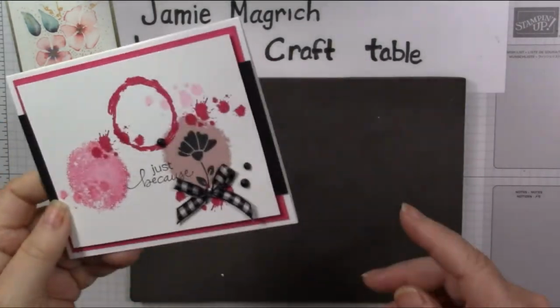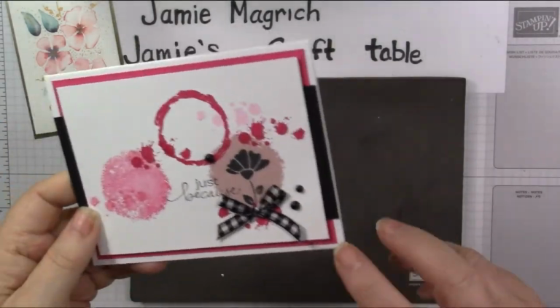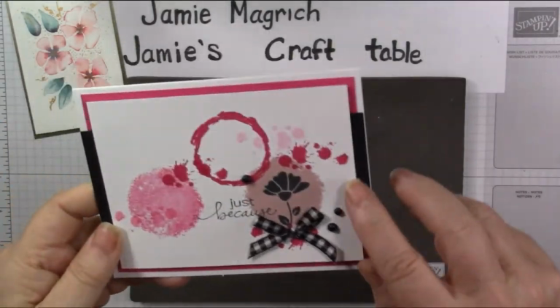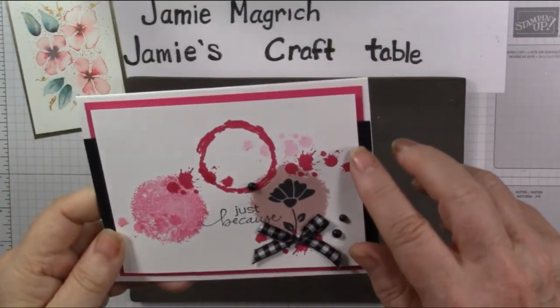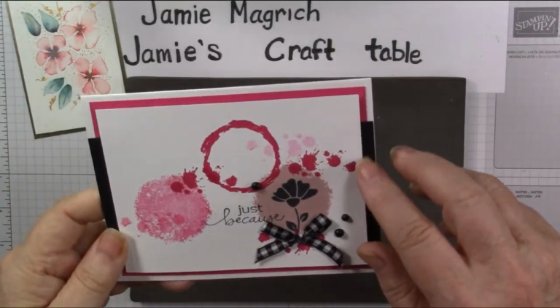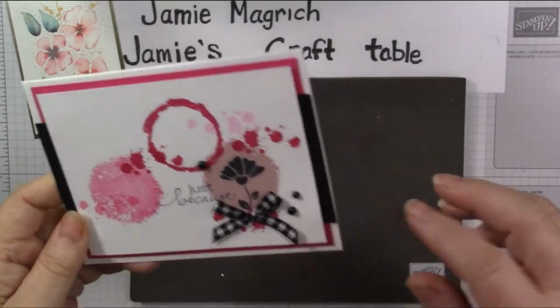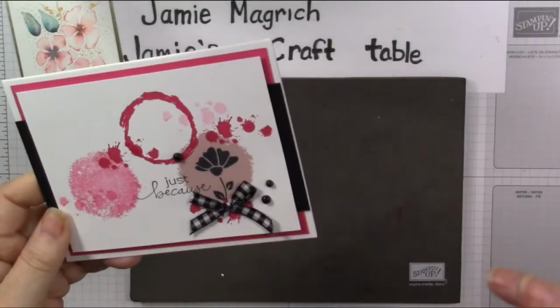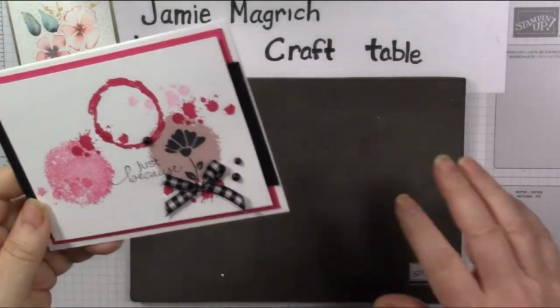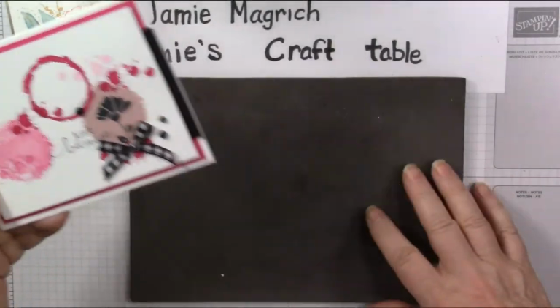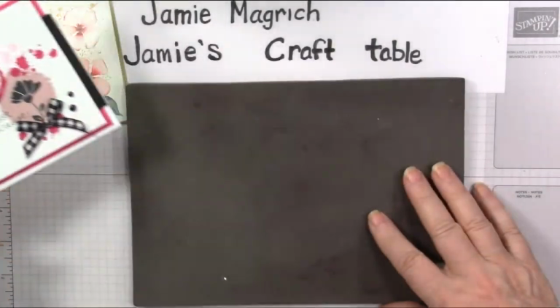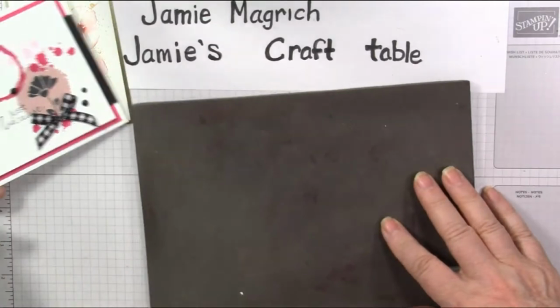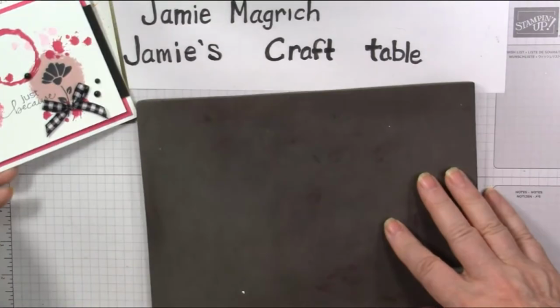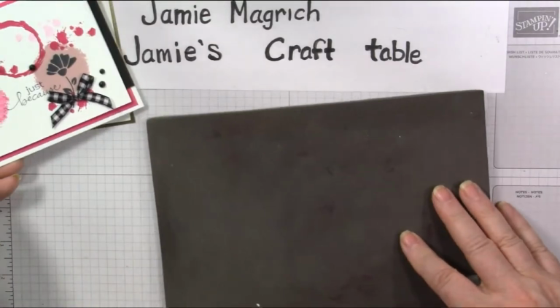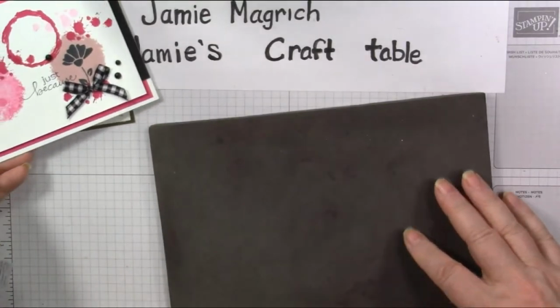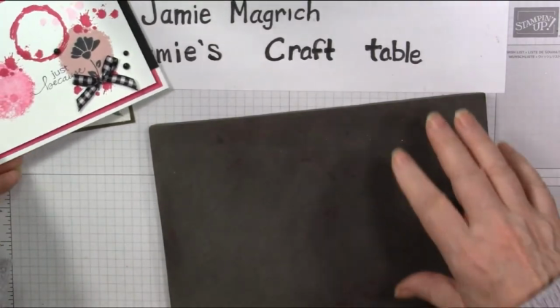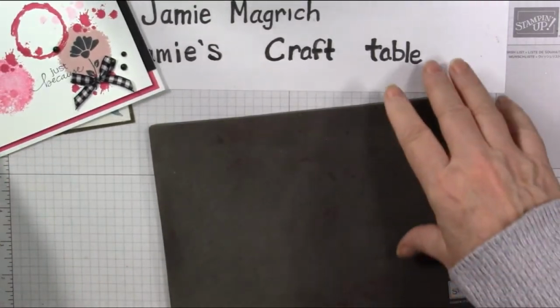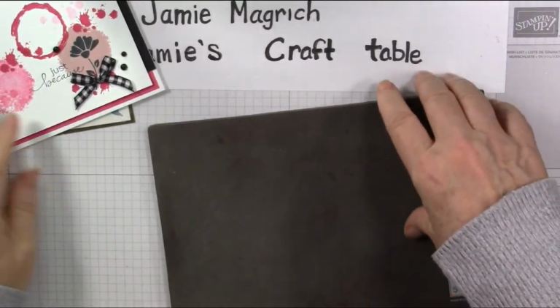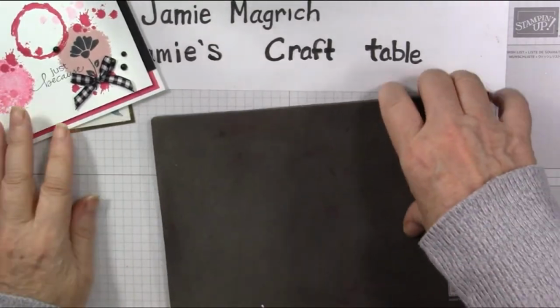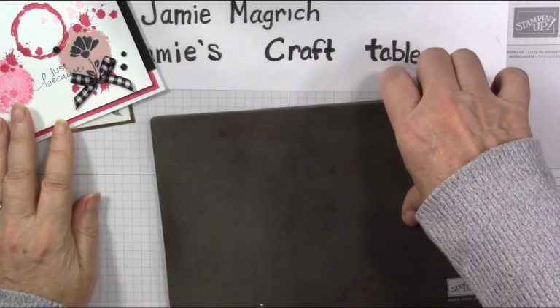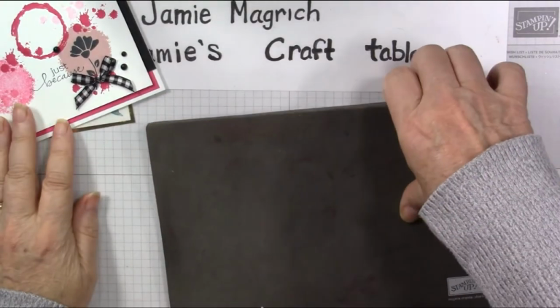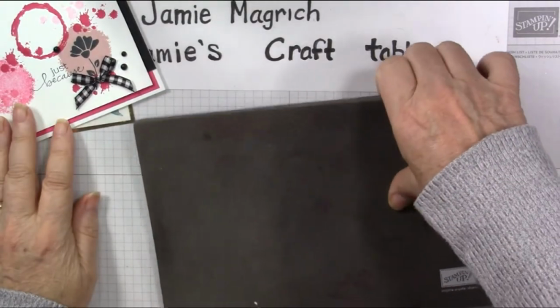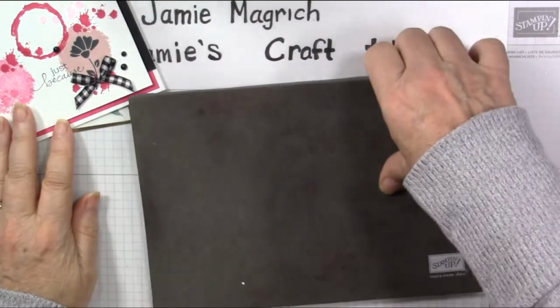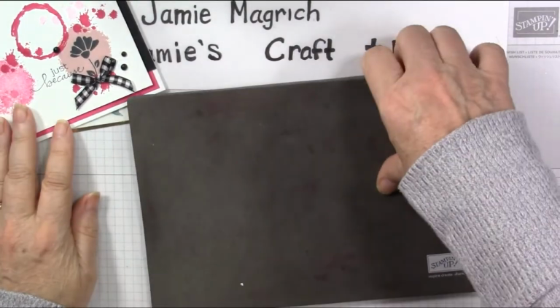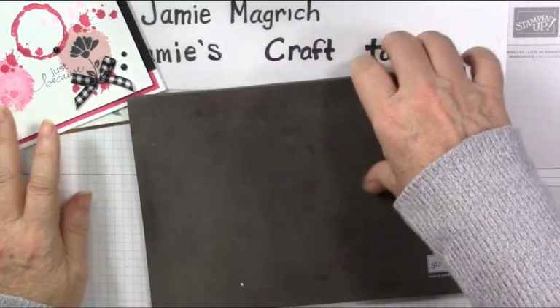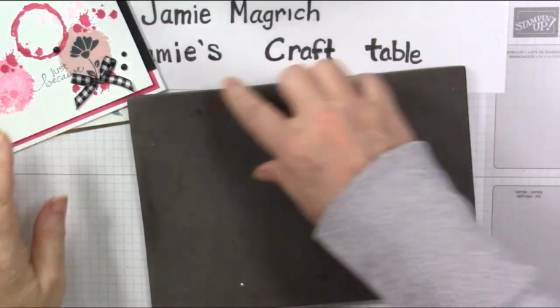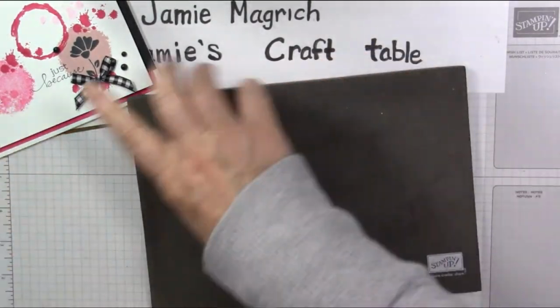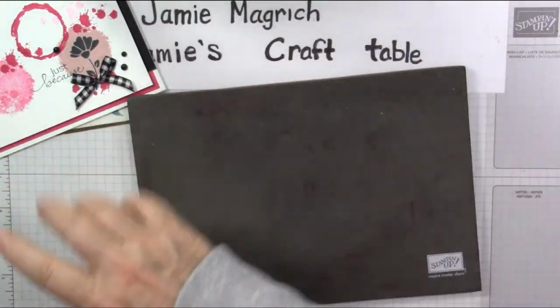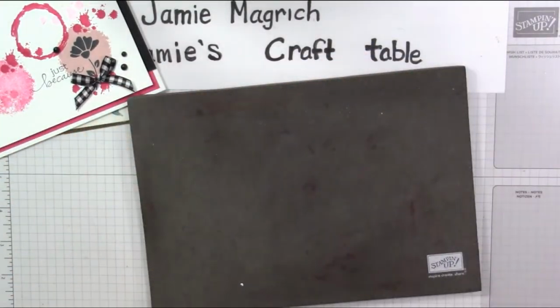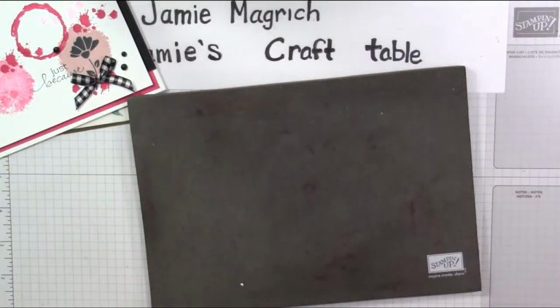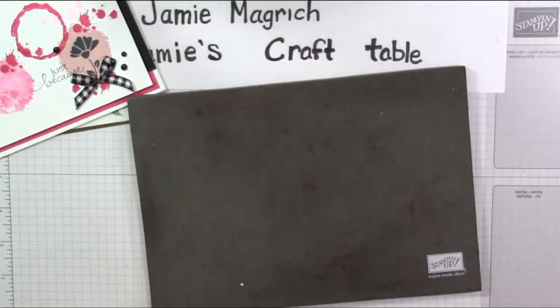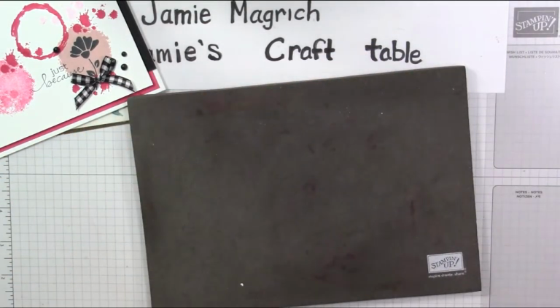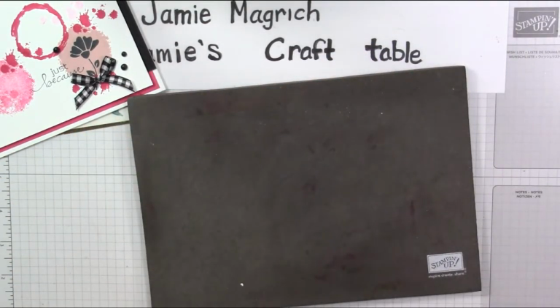I did add a couple layers, but it's just paper and ink. A couple embellishments.